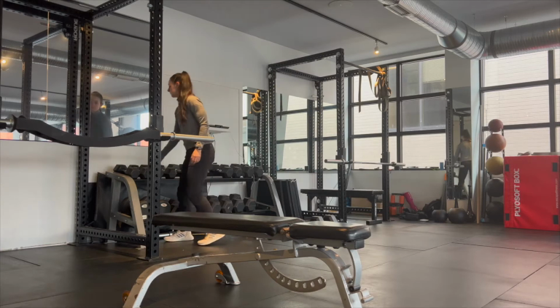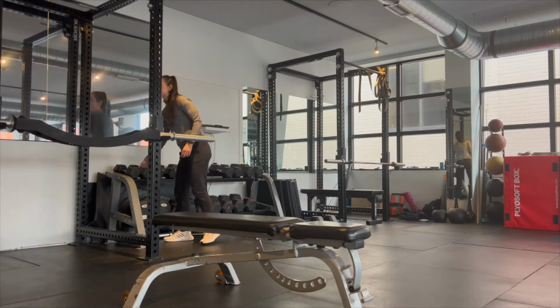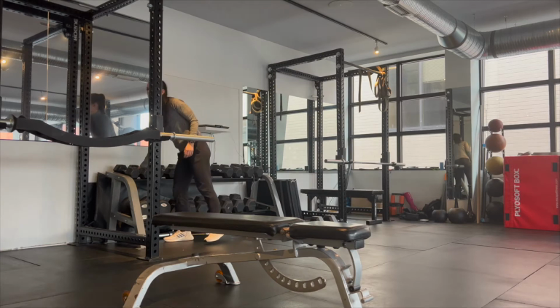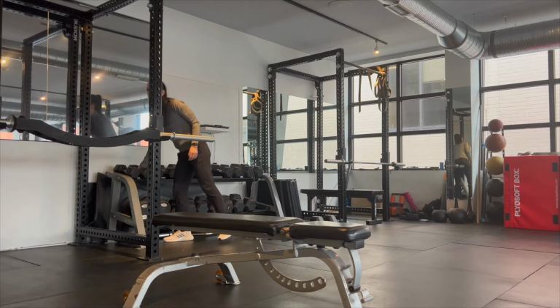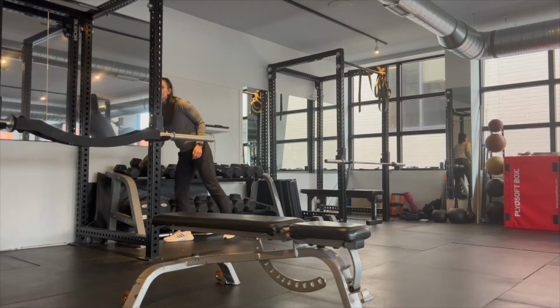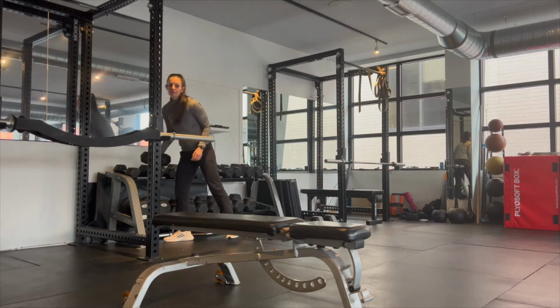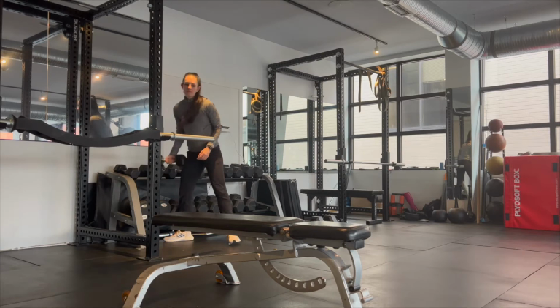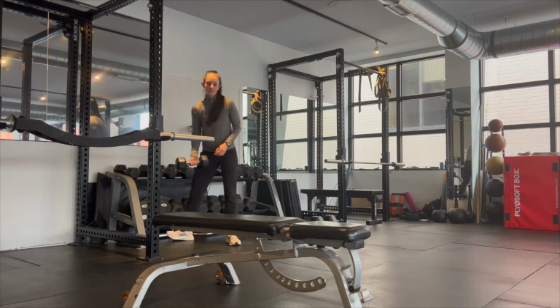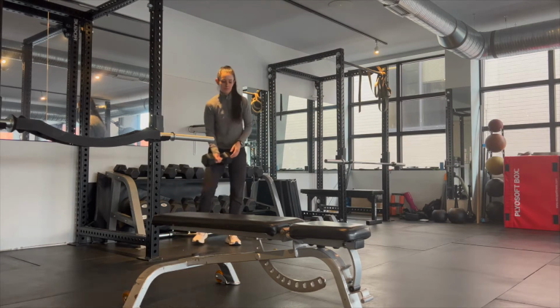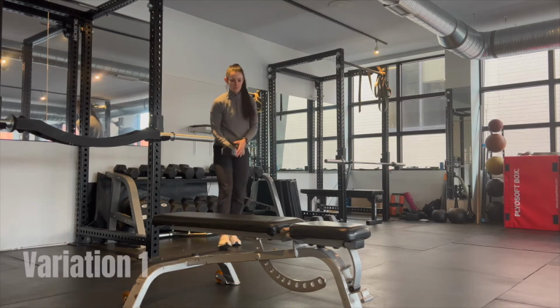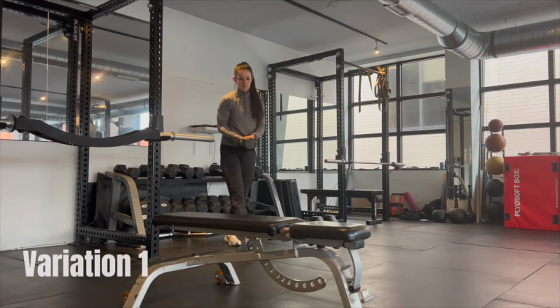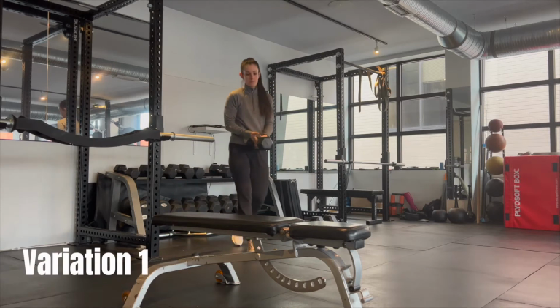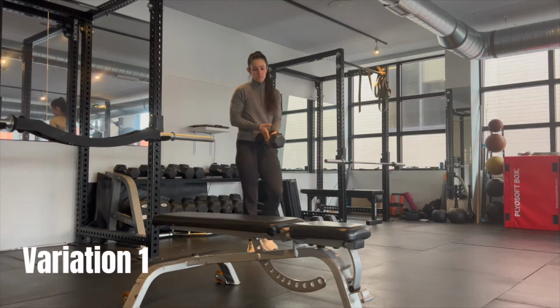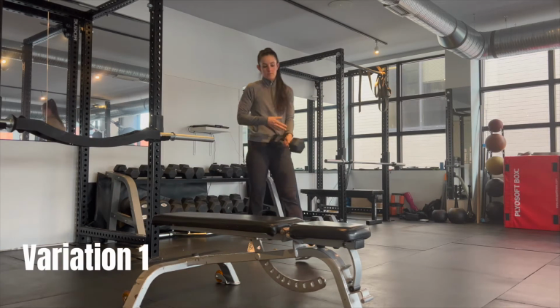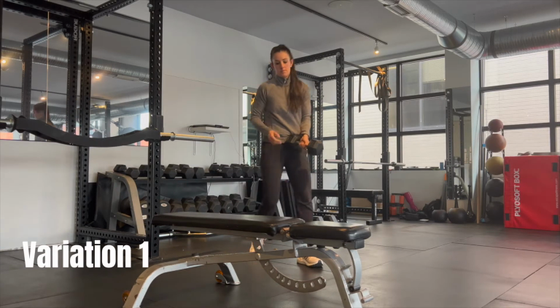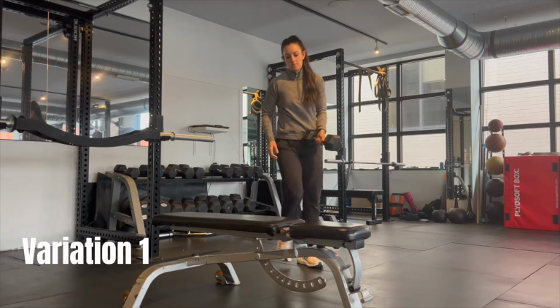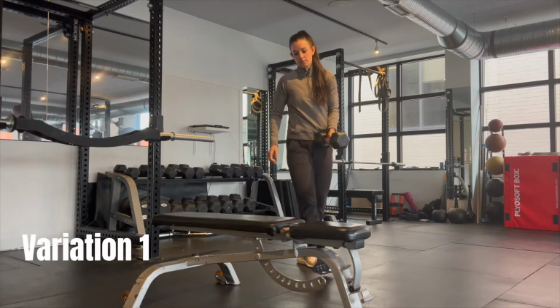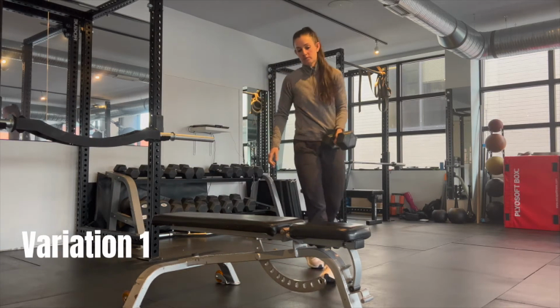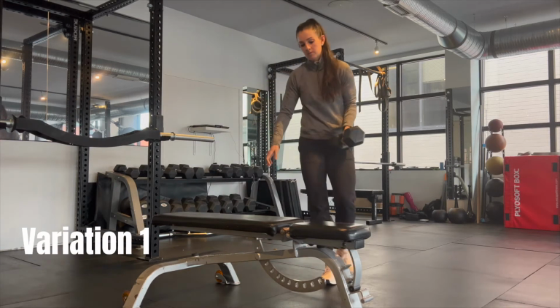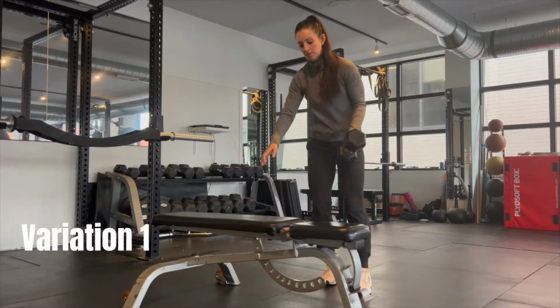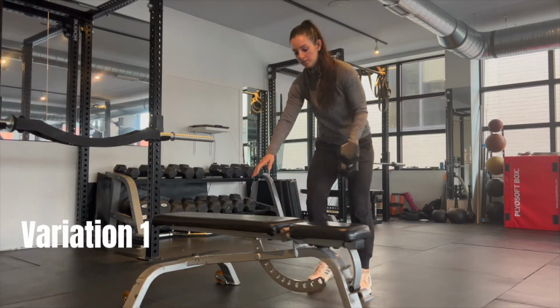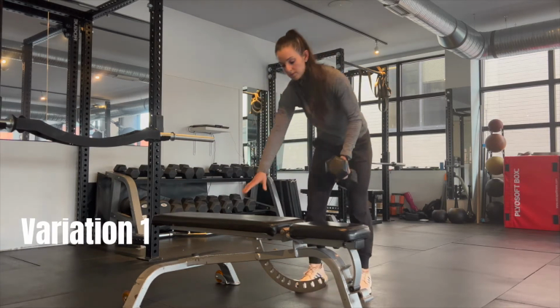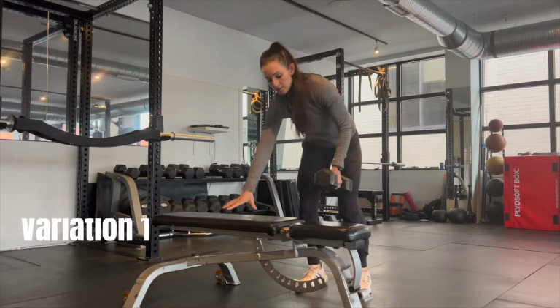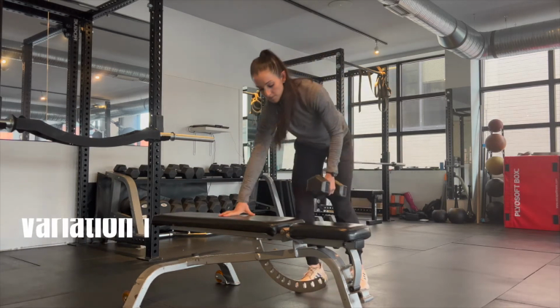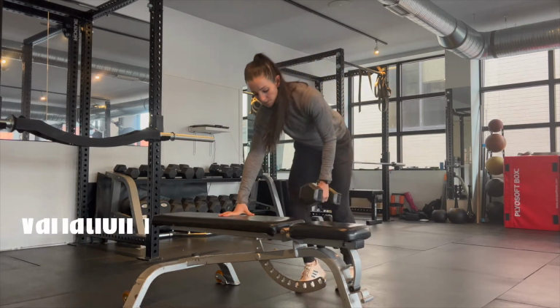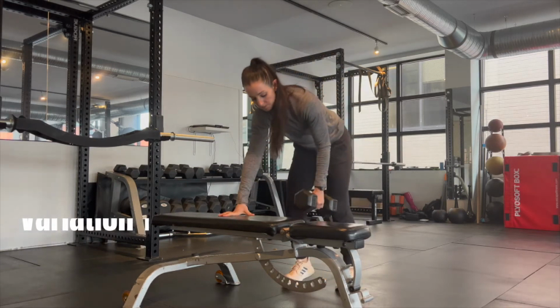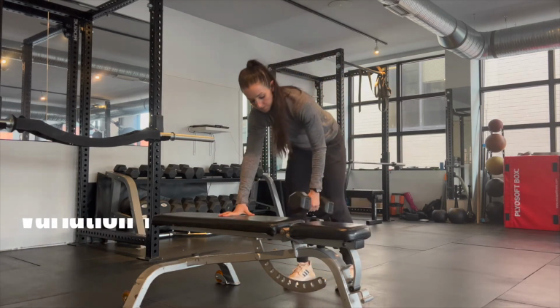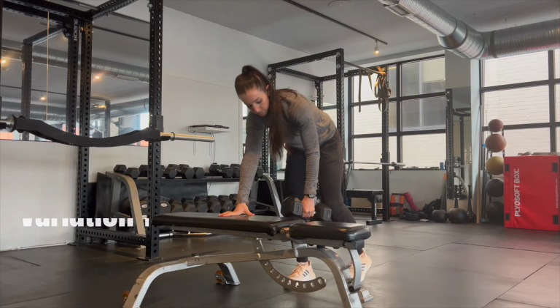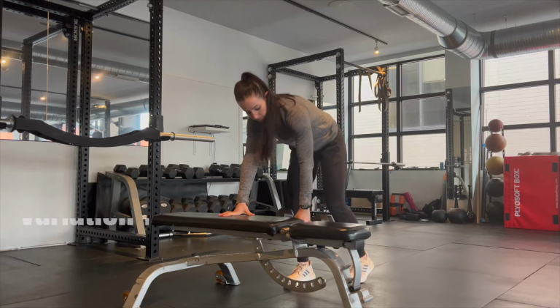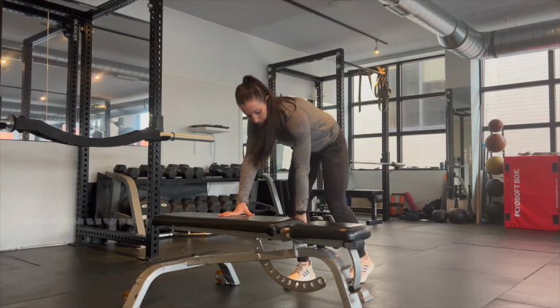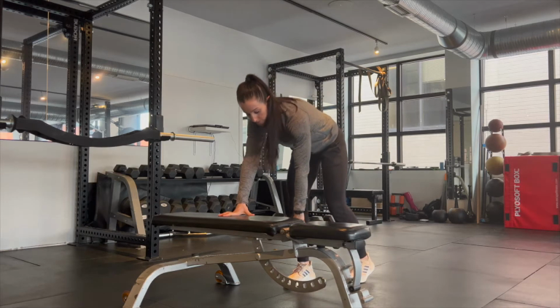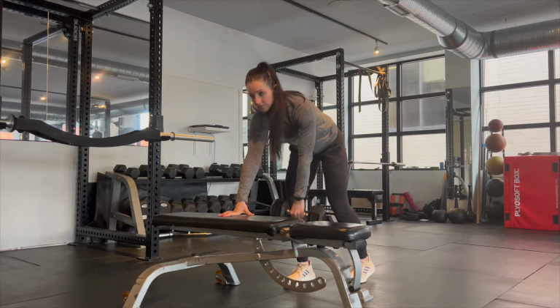Today we're going to go through the dumbbell bent row. You'll need a bench or some sort of support and a dumbbell.